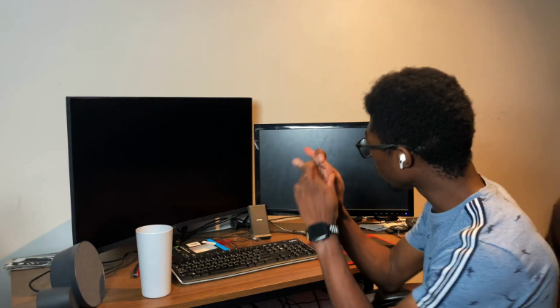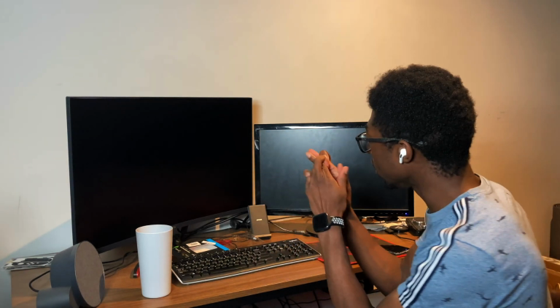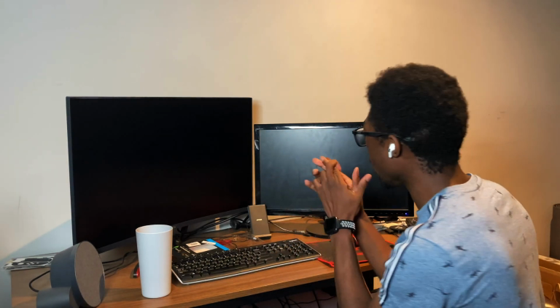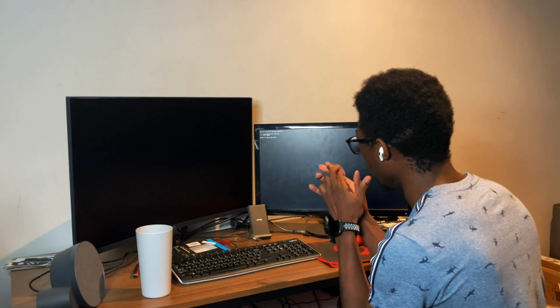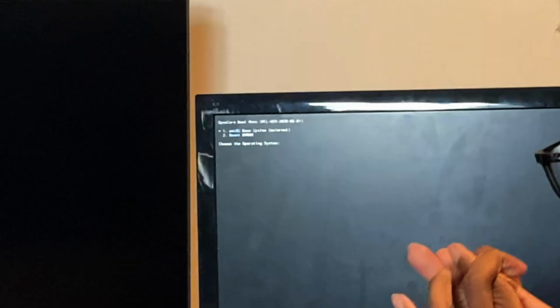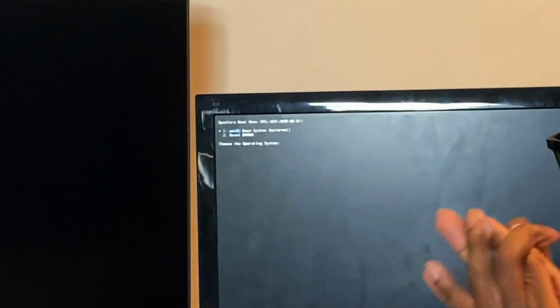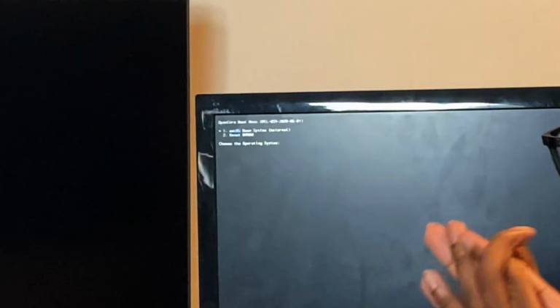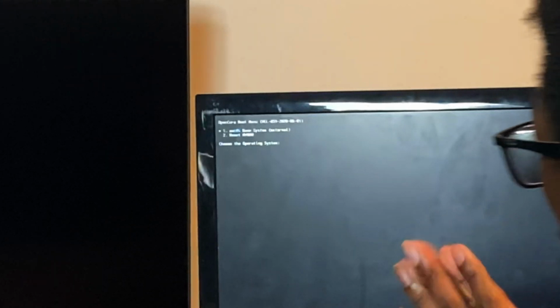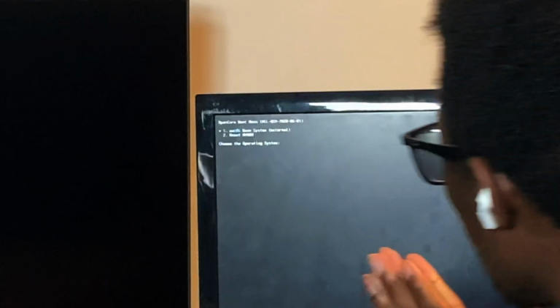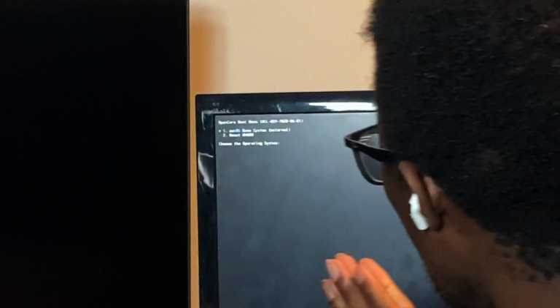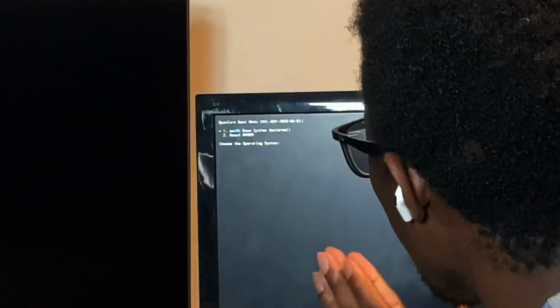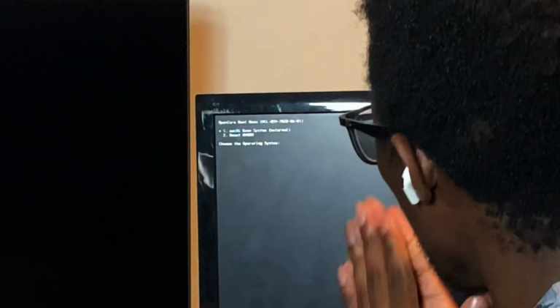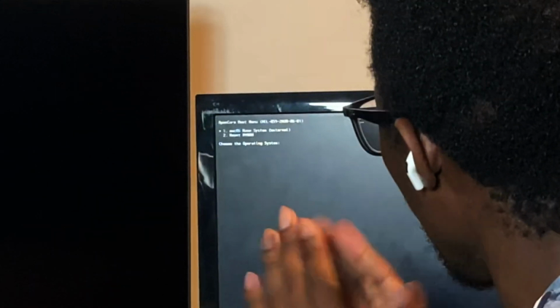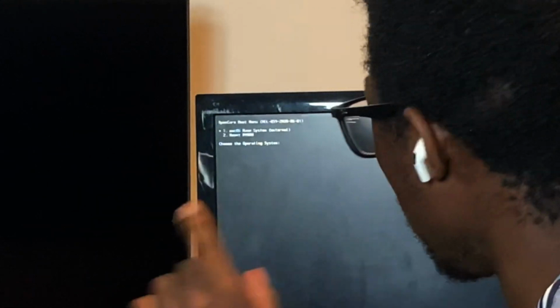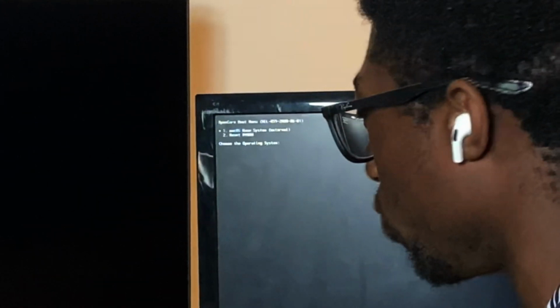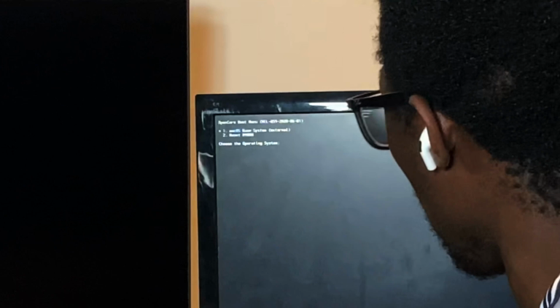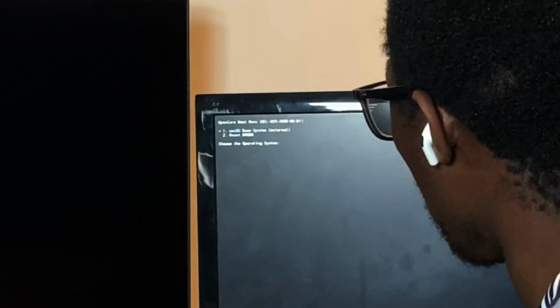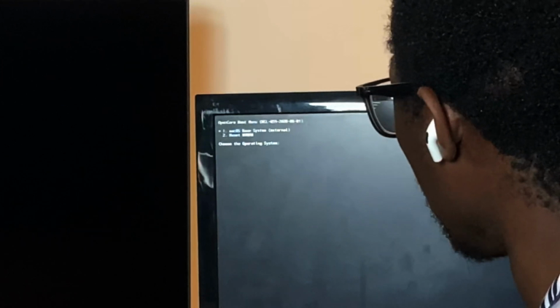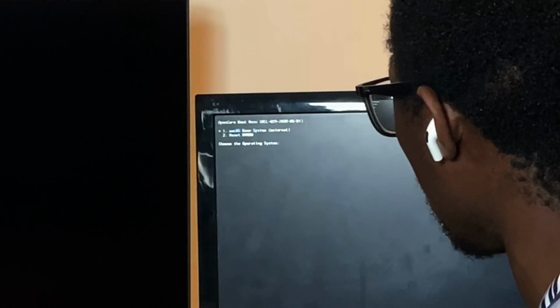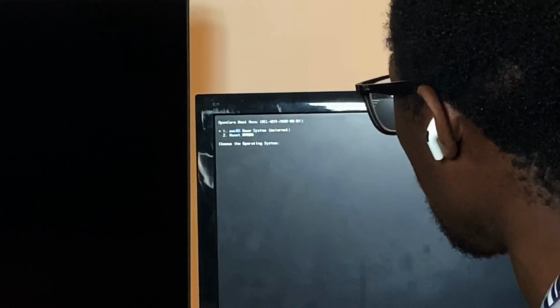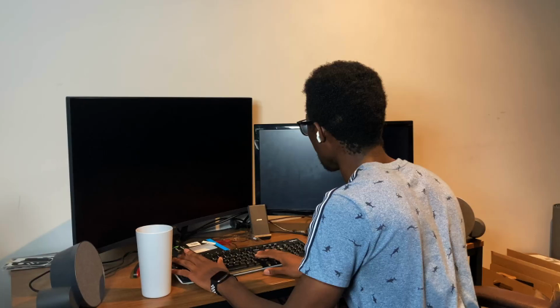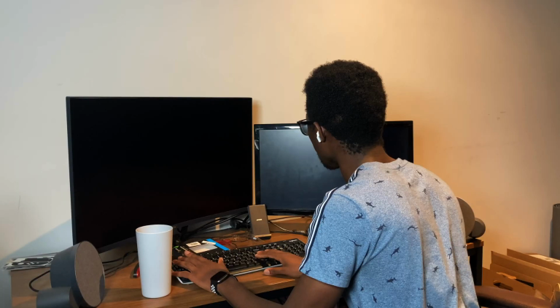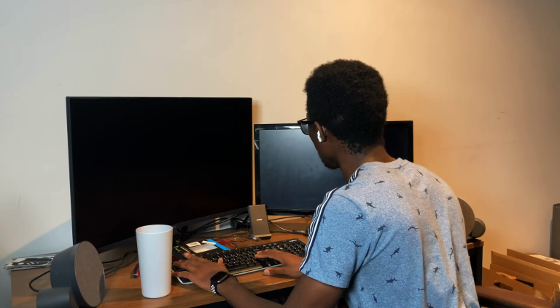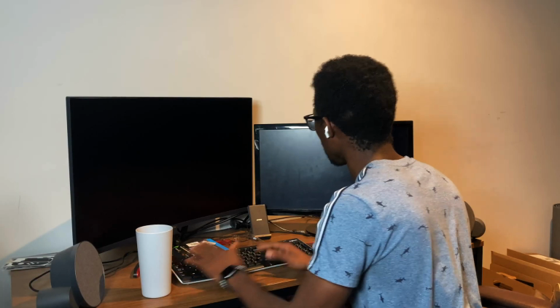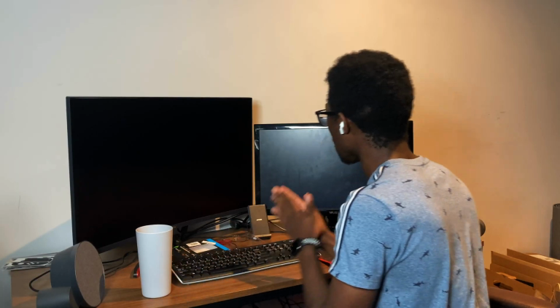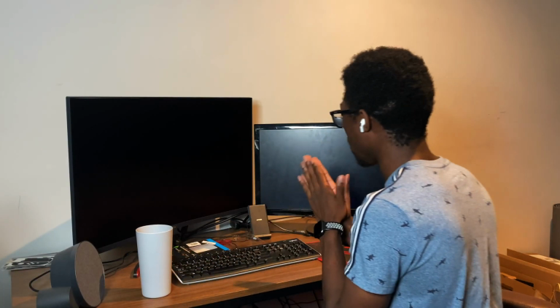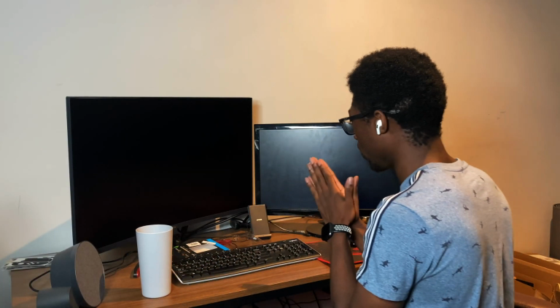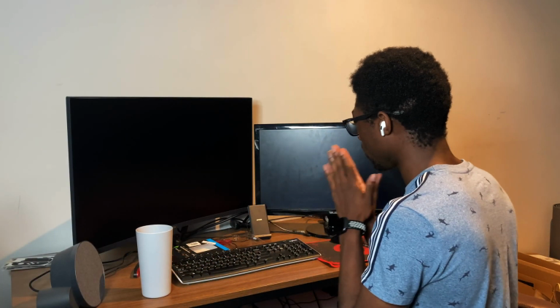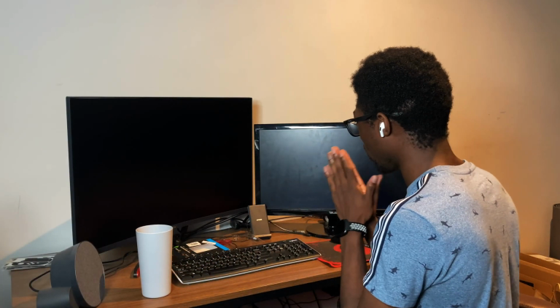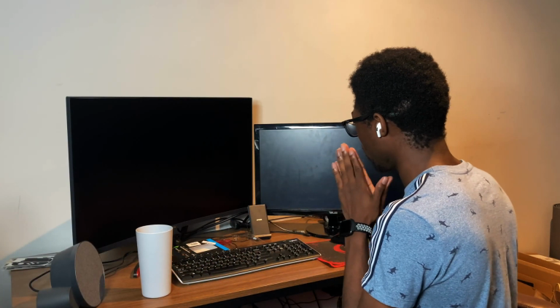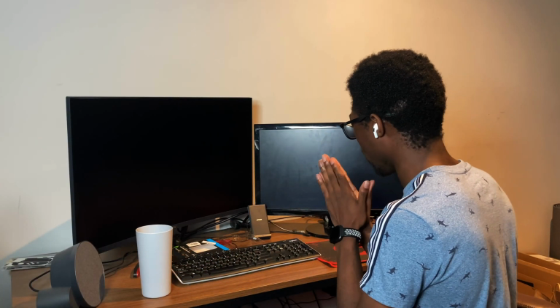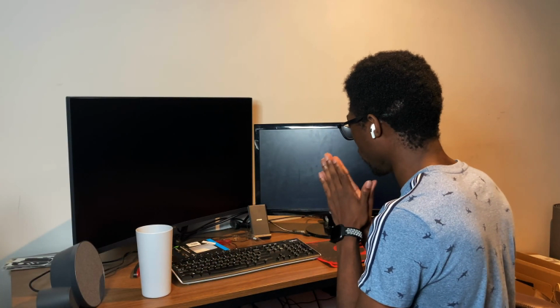Please macOS... okay, choose your operating system. macOS, macOS — come on!